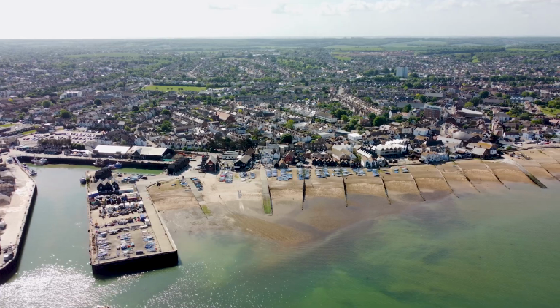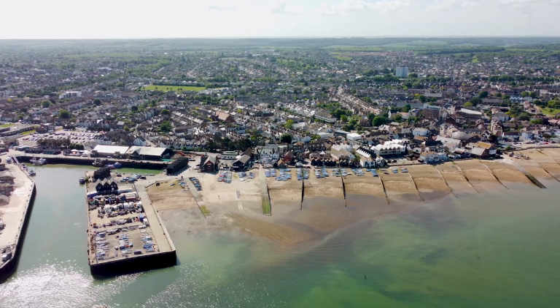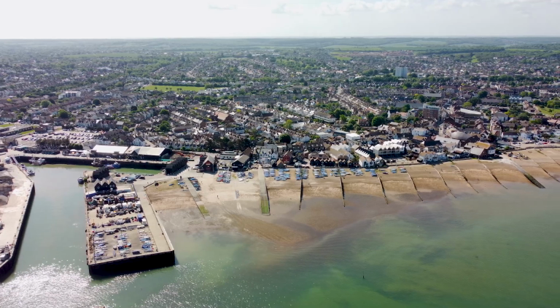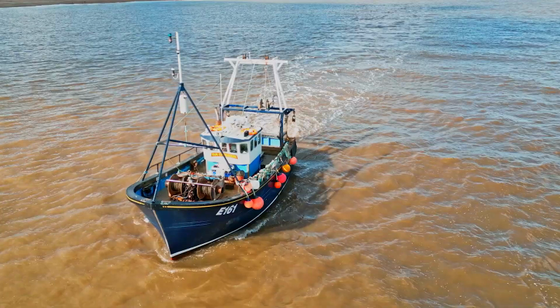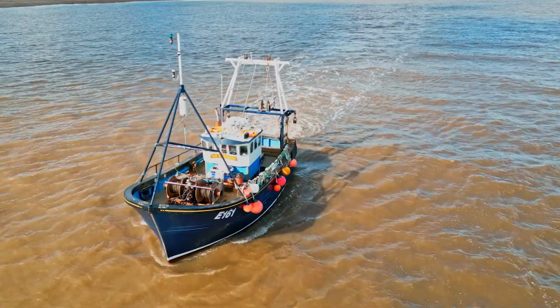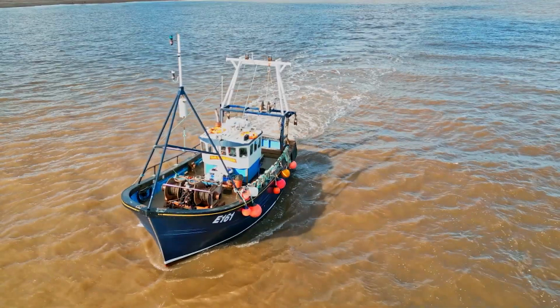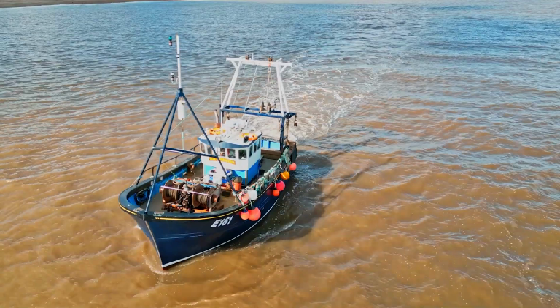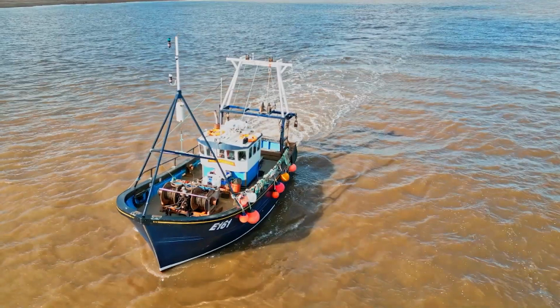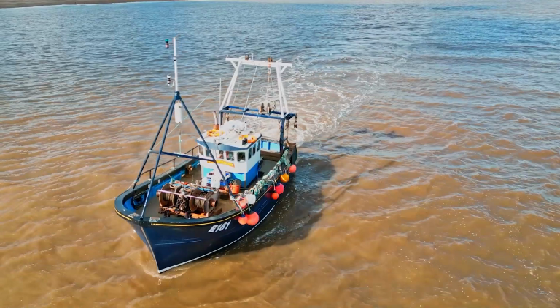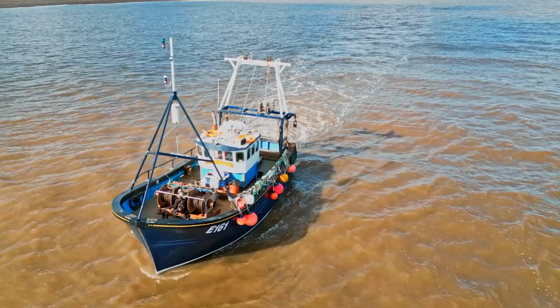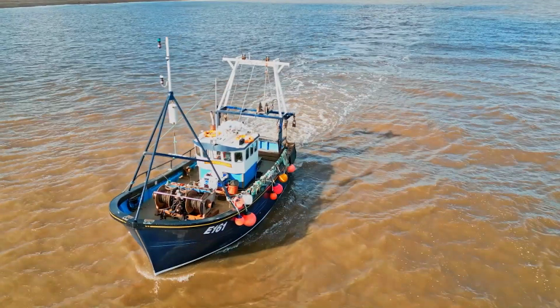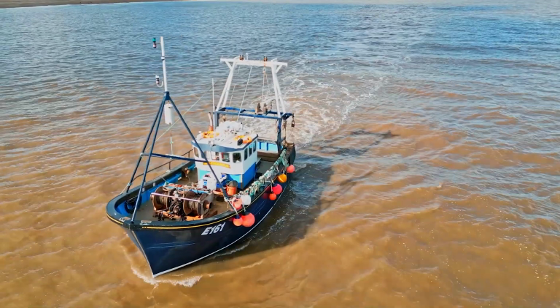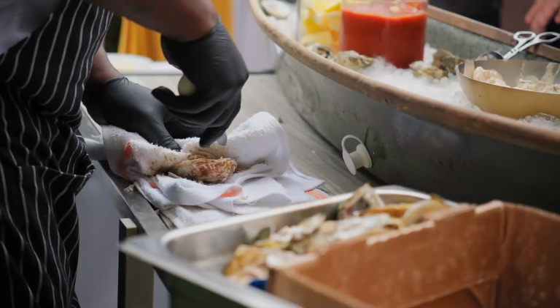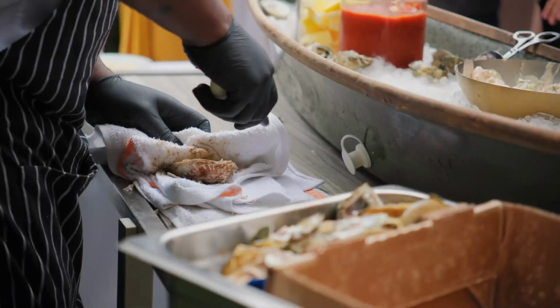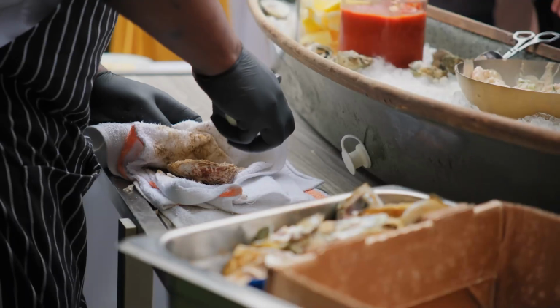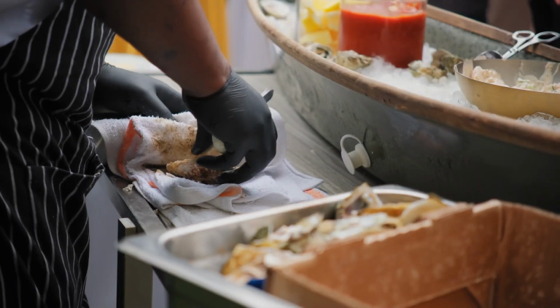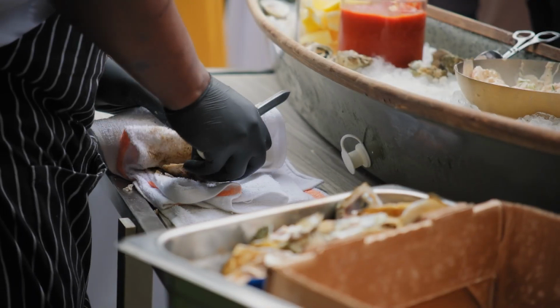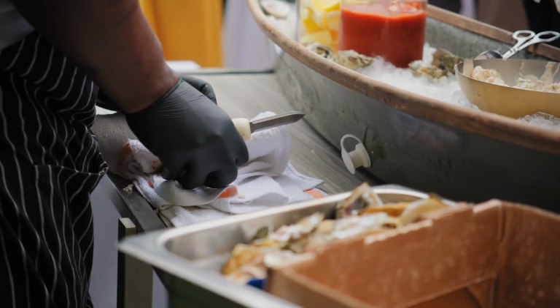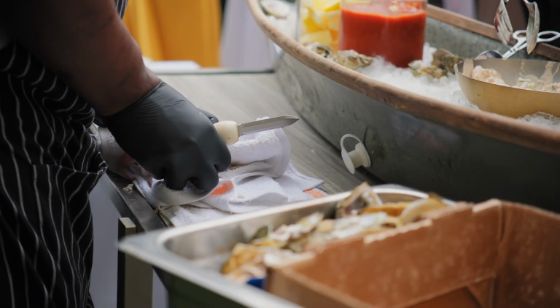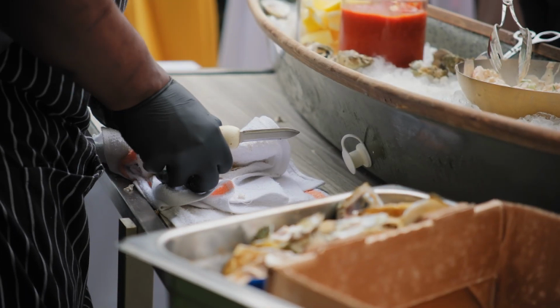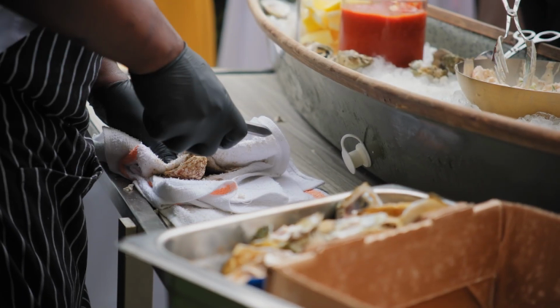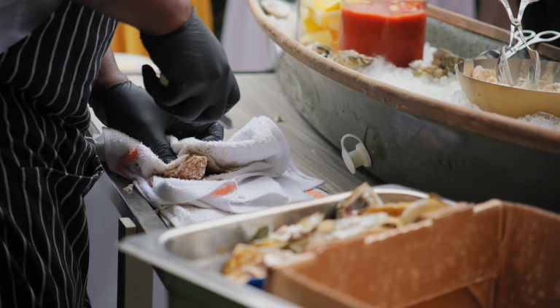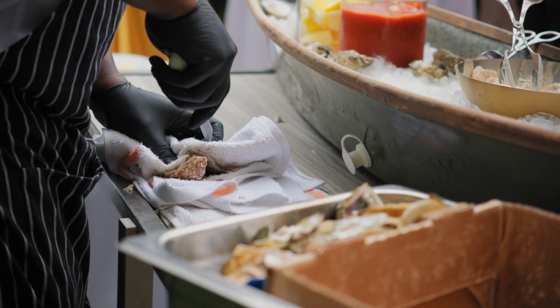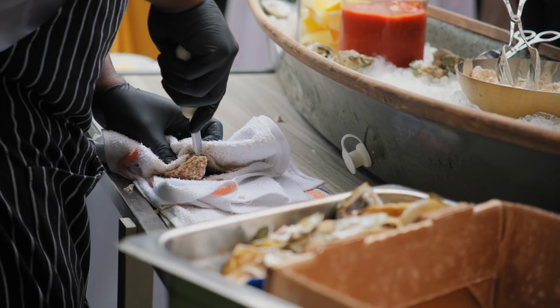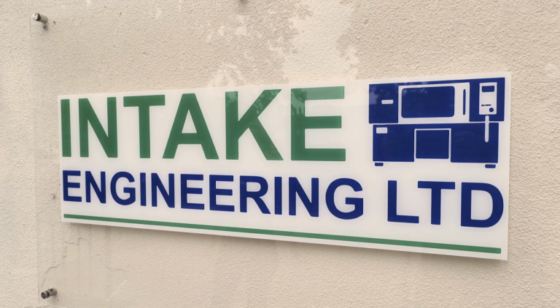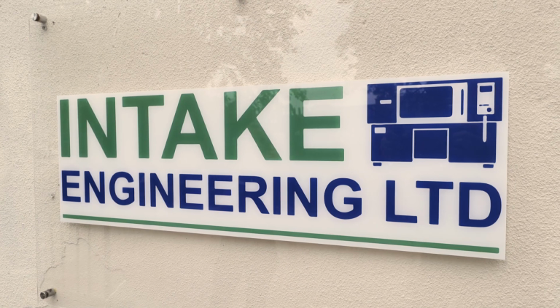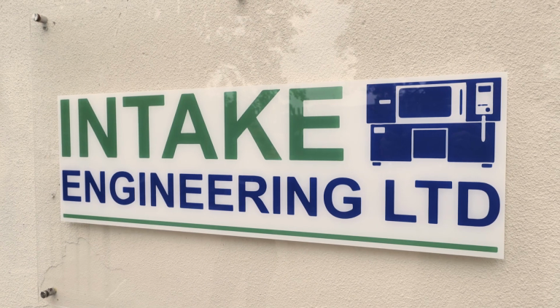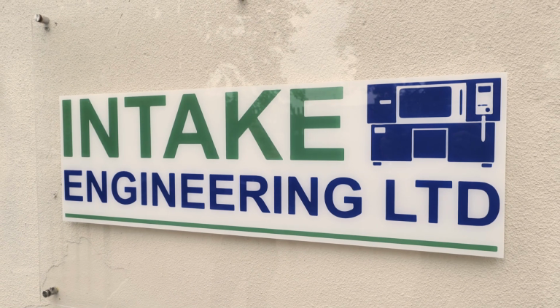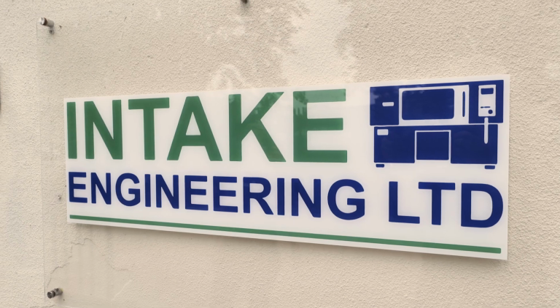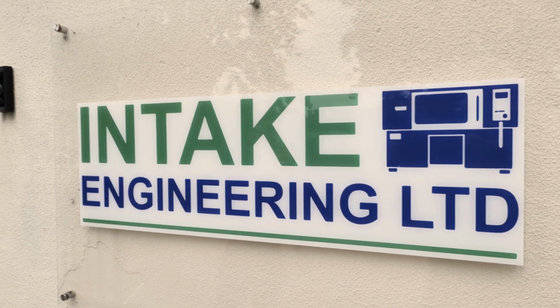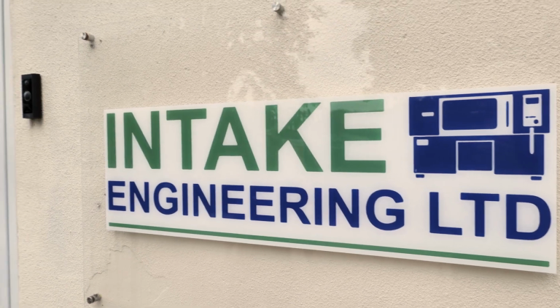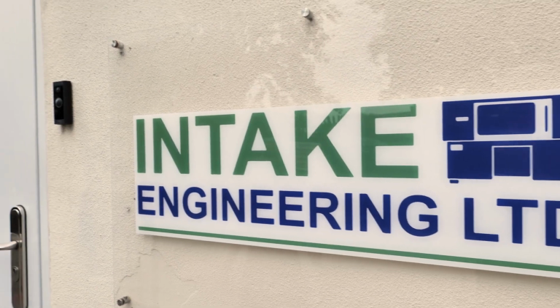Whitstable, renowned for its succulent oysters, is also home to a hidden gem: Intake Engineering.